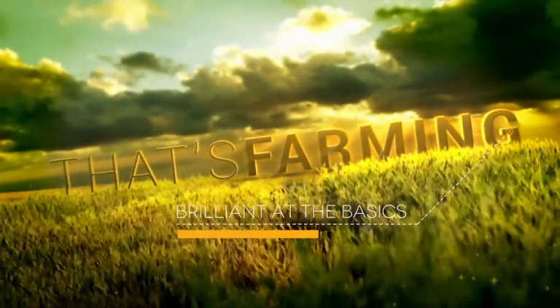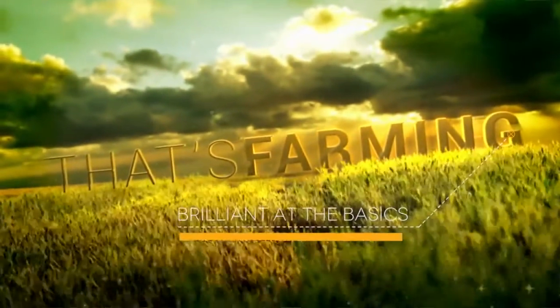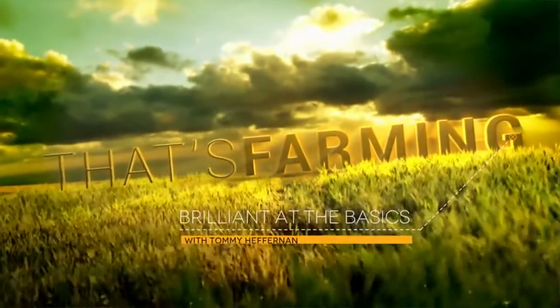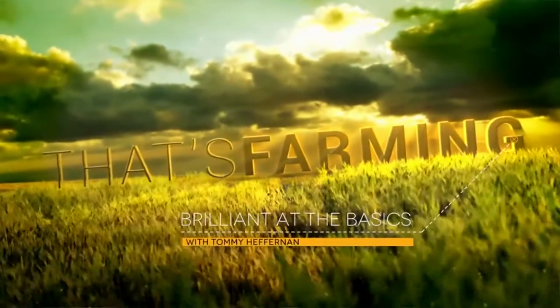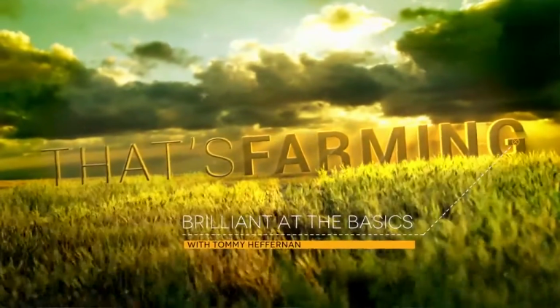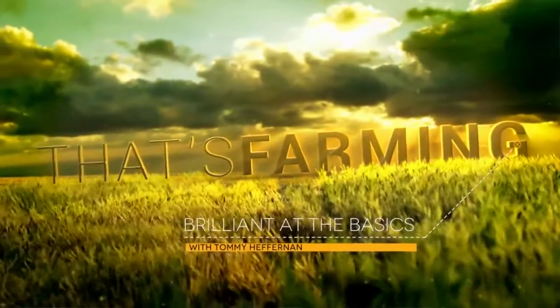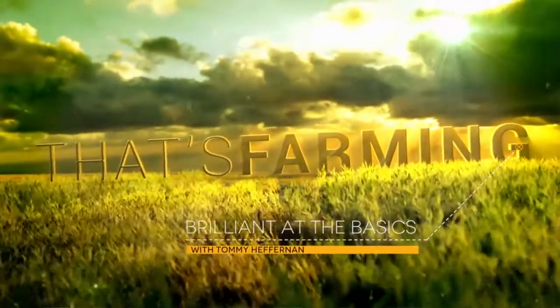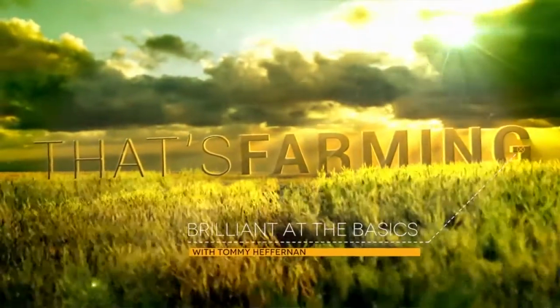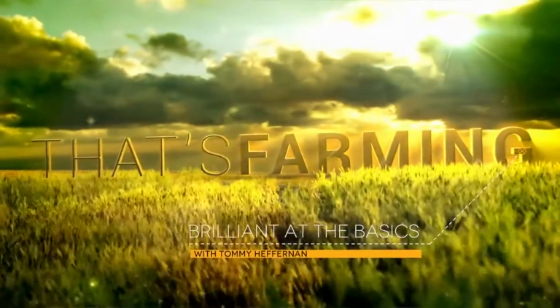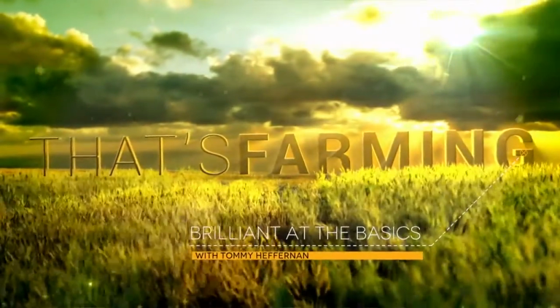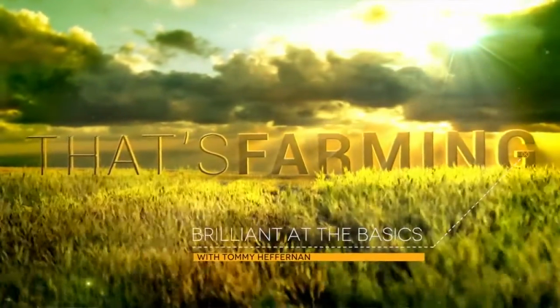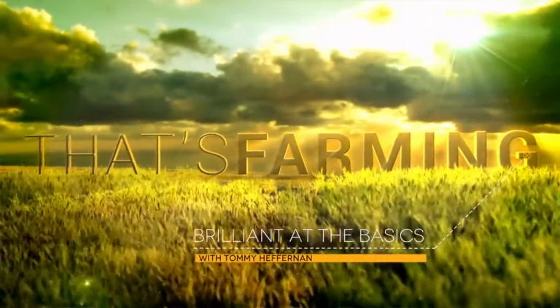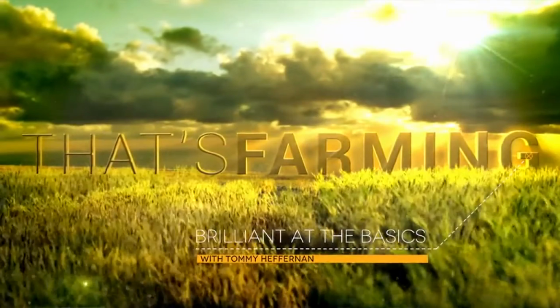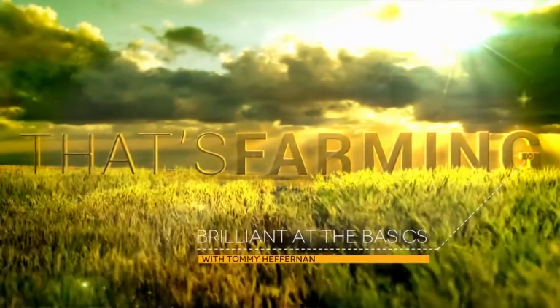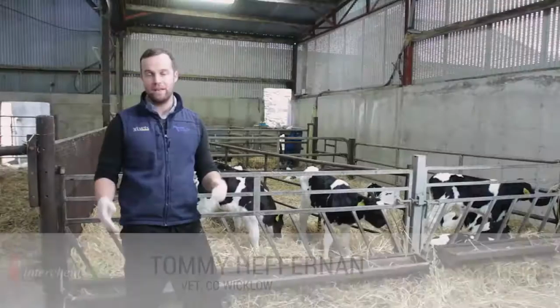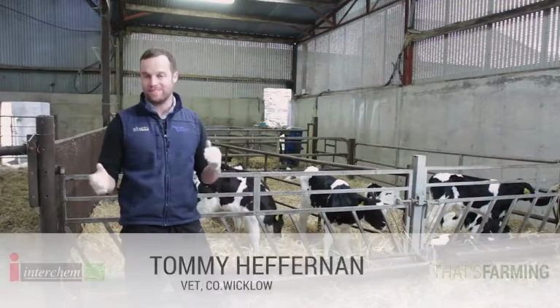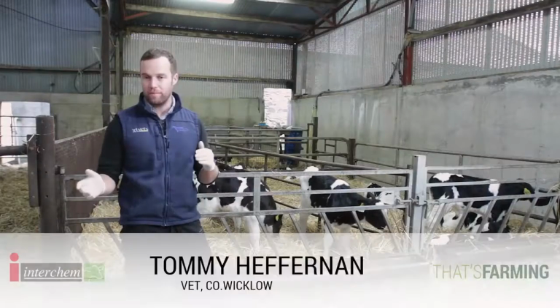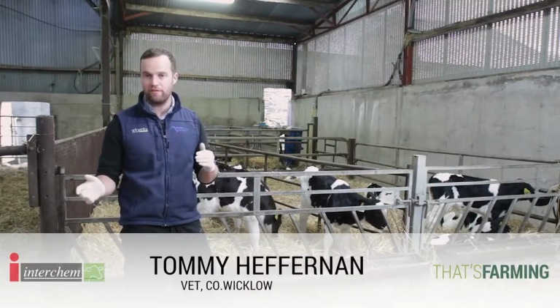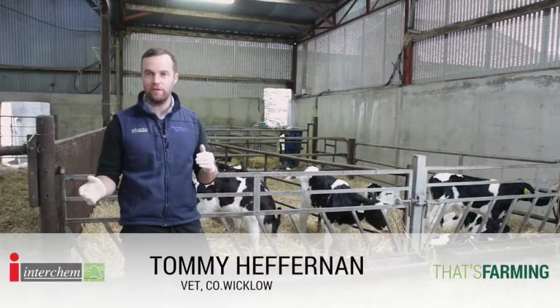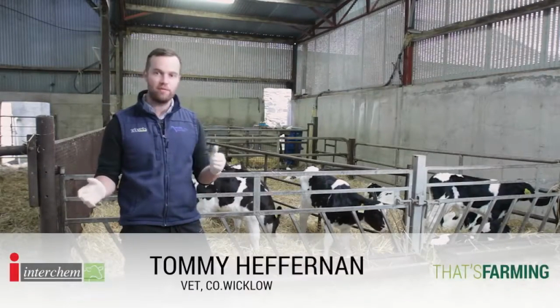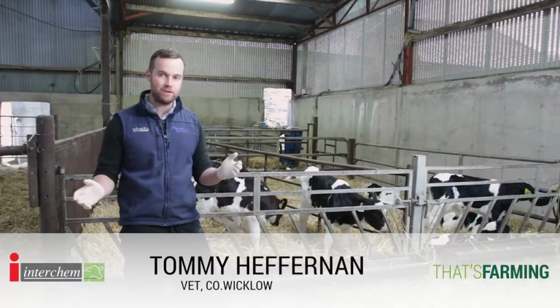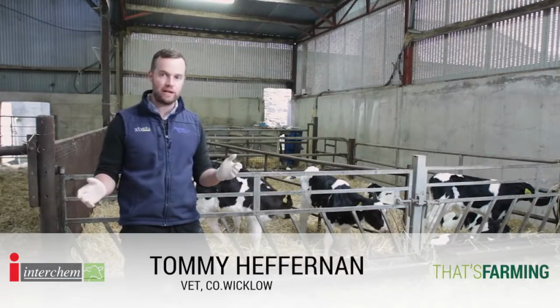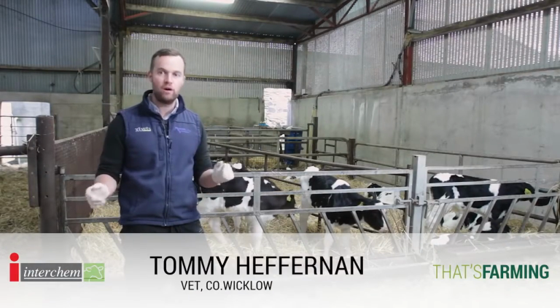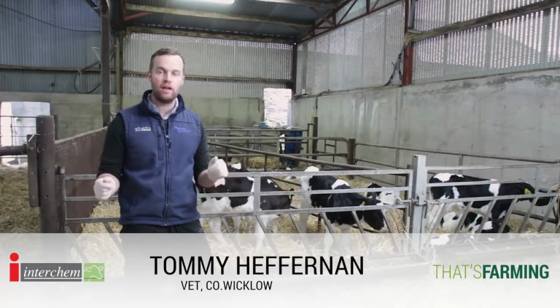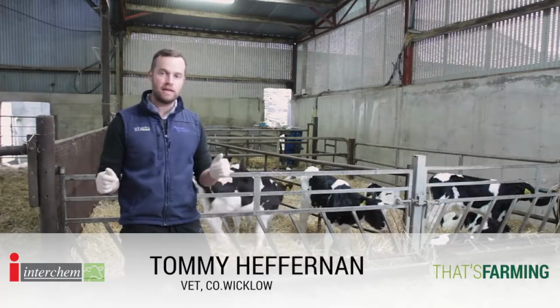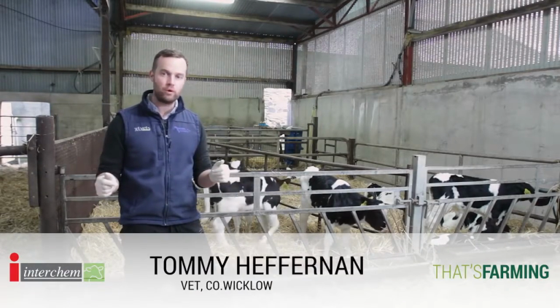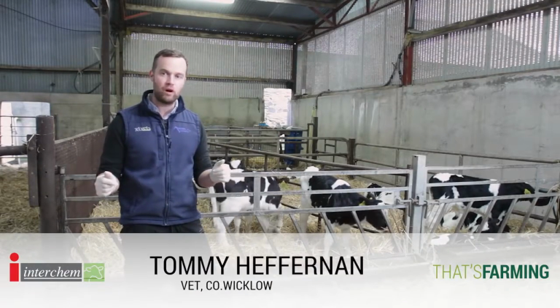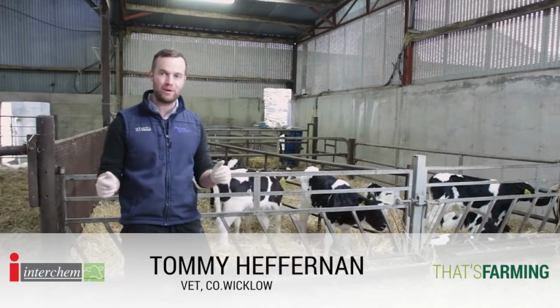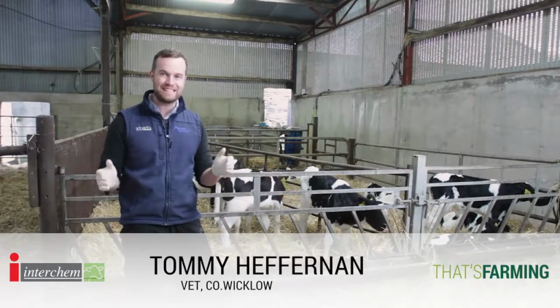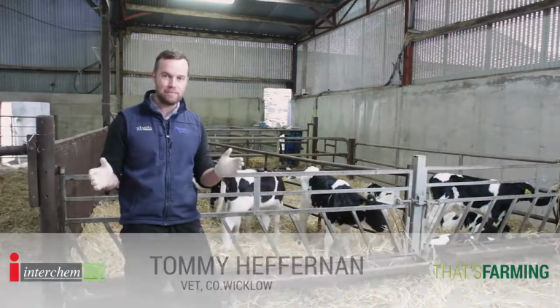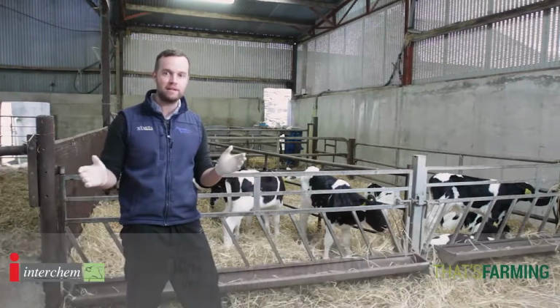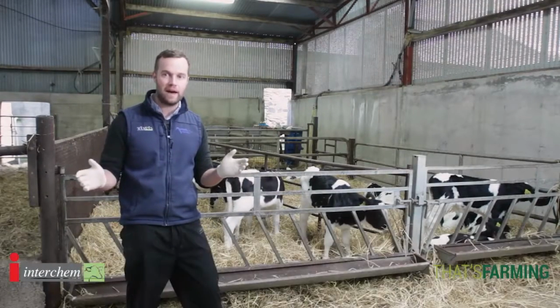Hello and welcome to our series on being brilliant at the basics. My name is Tommy Heffernan, I'm a vet in Wicklow and today we're going to talk about examining the calf.